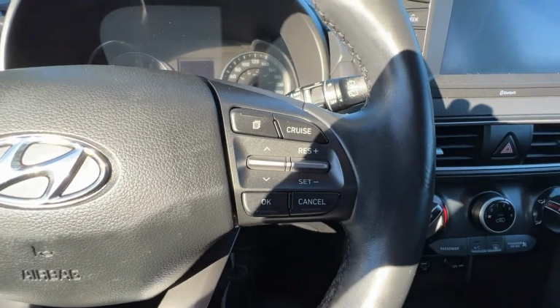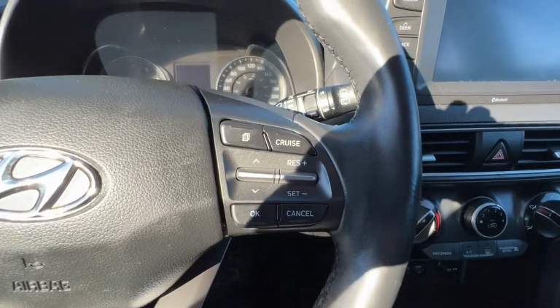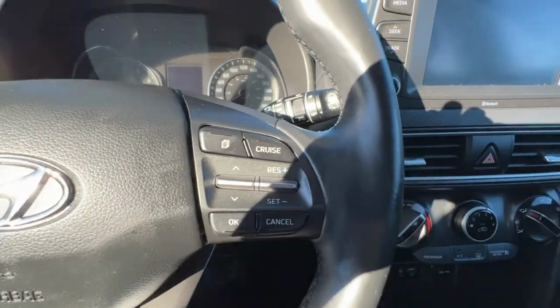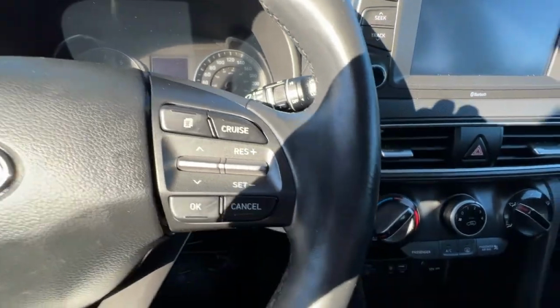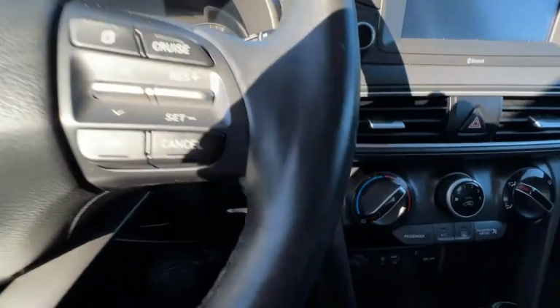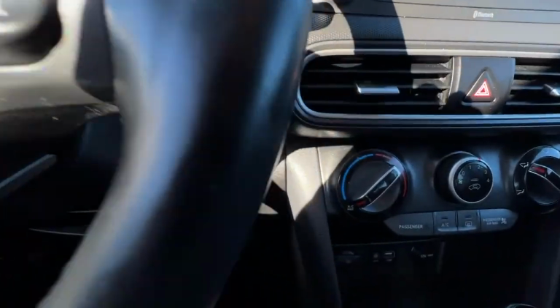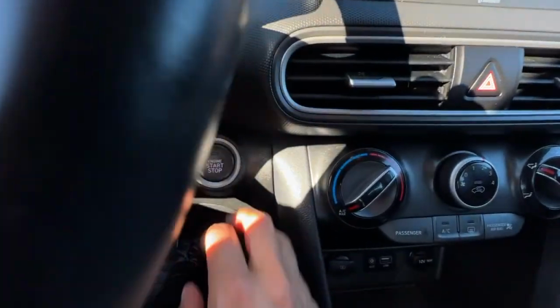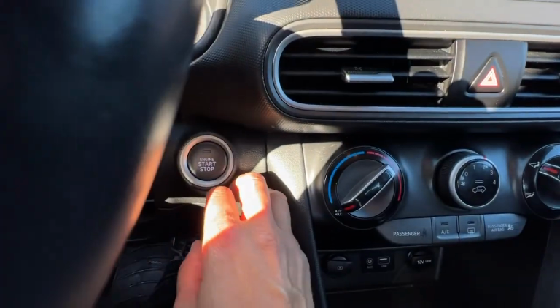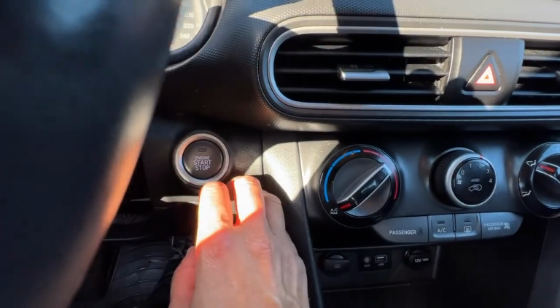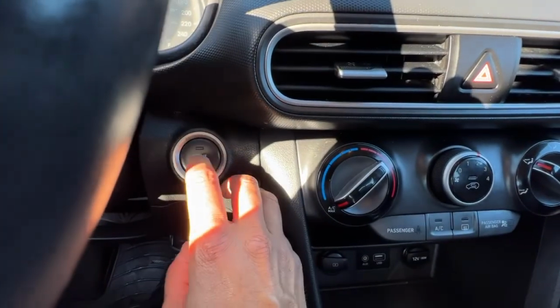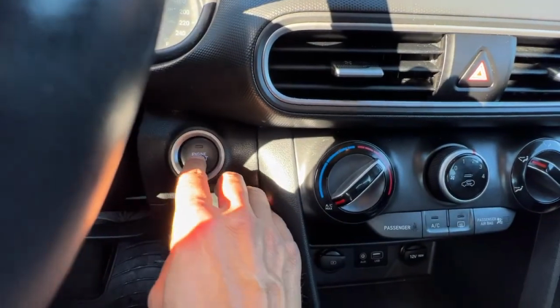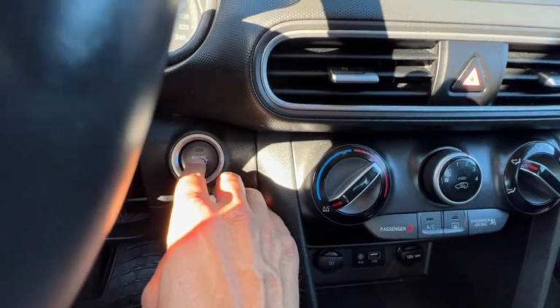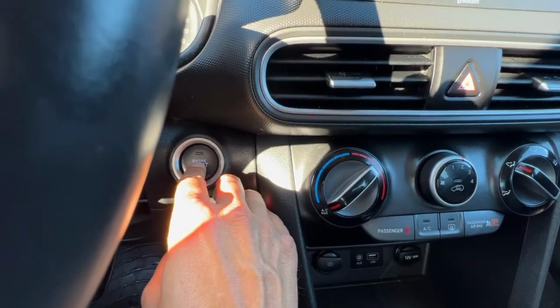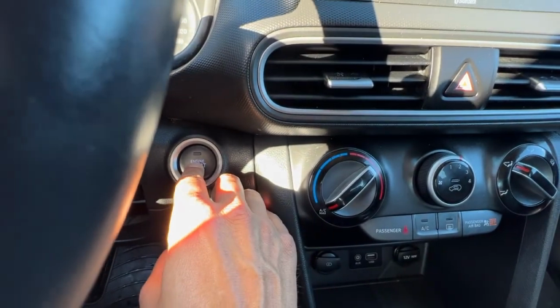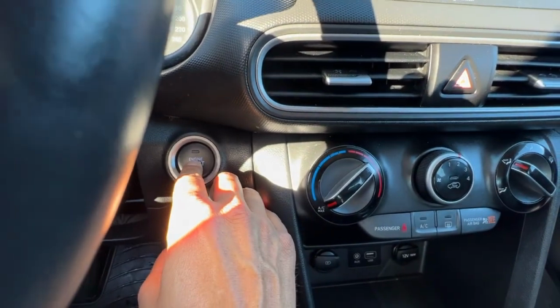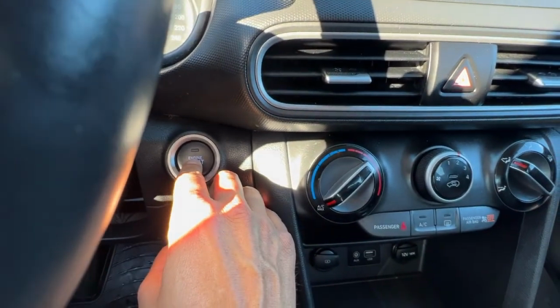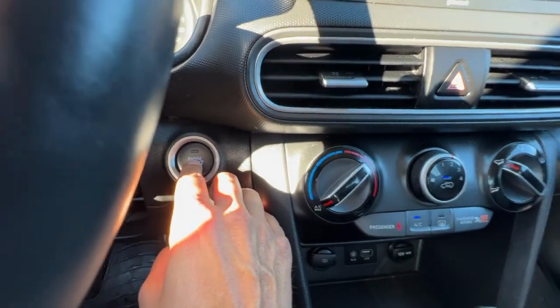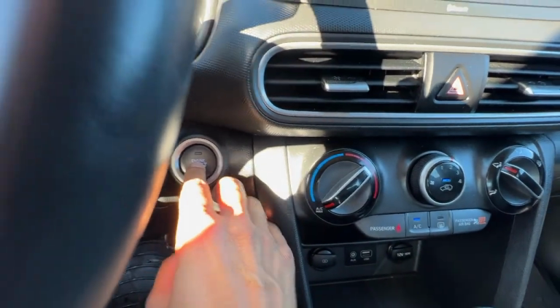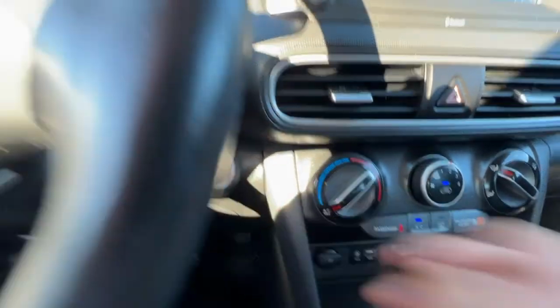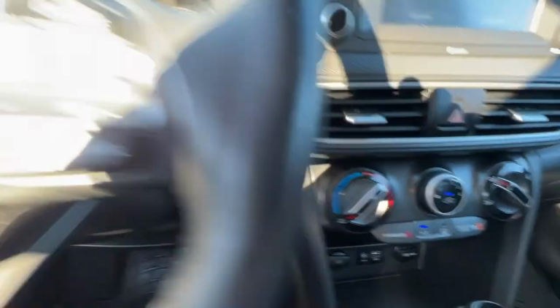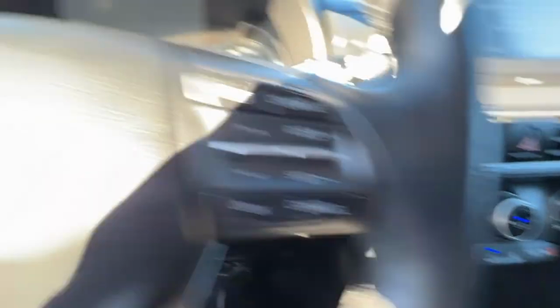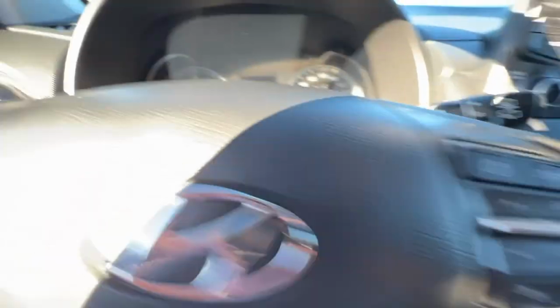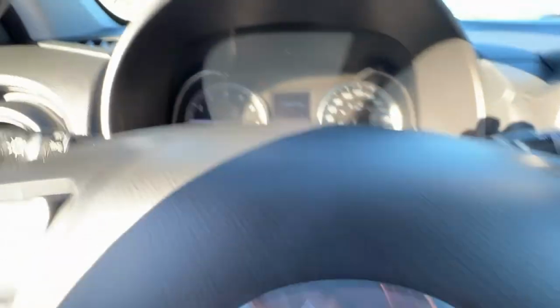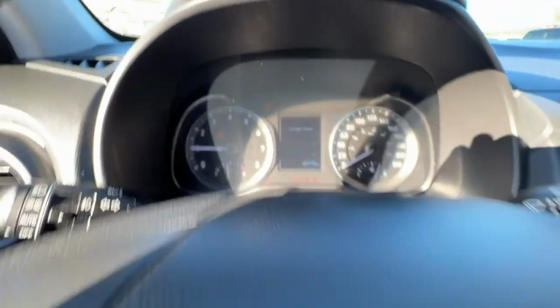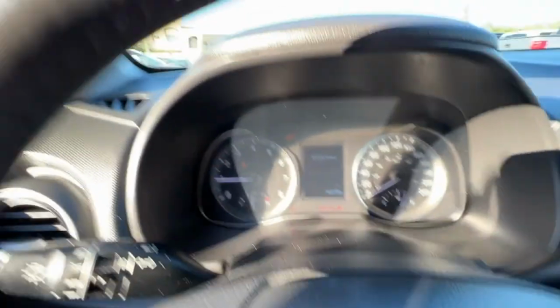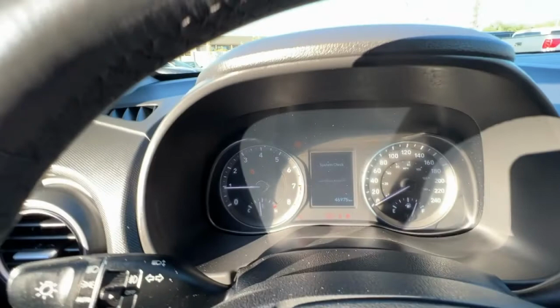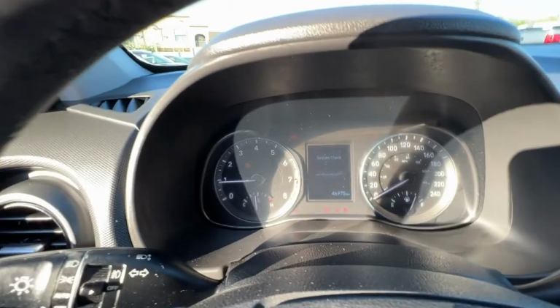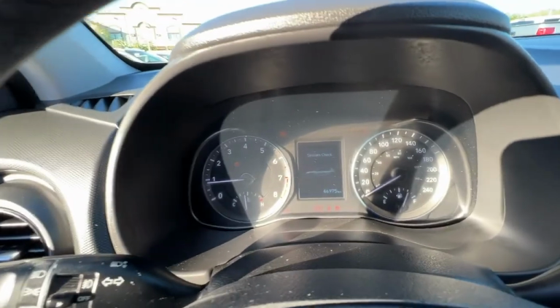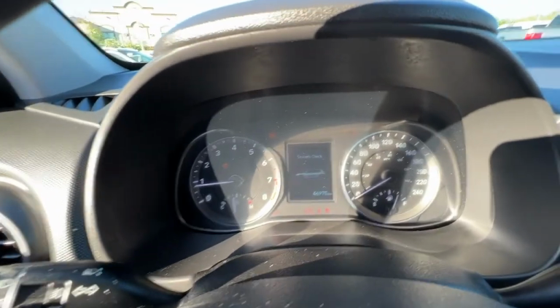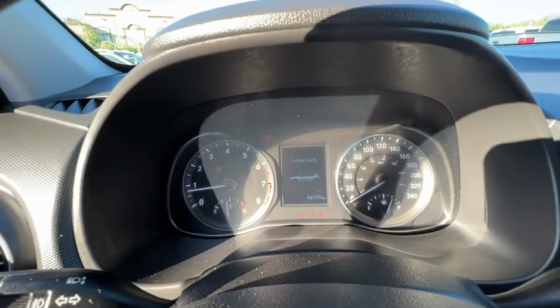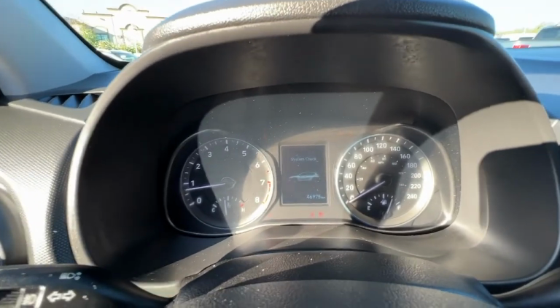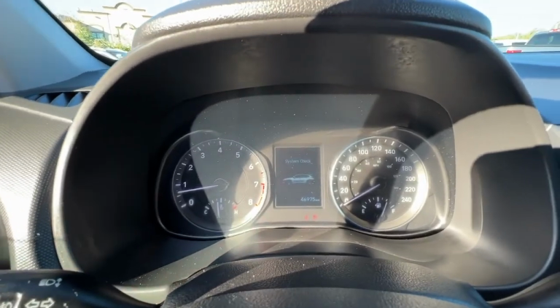This is a push button start — you just want to put your foot on the brake, press the button, and it will start right up.